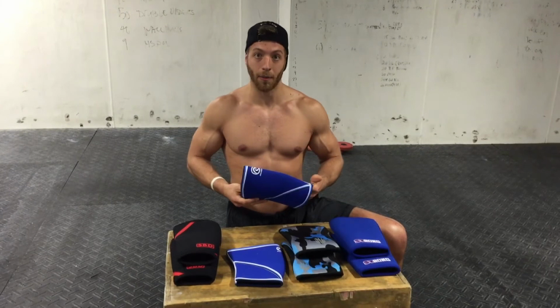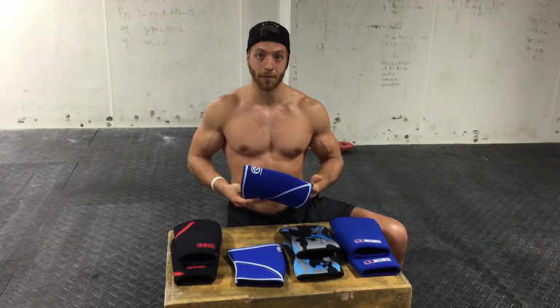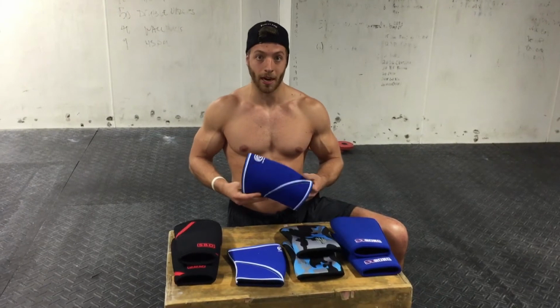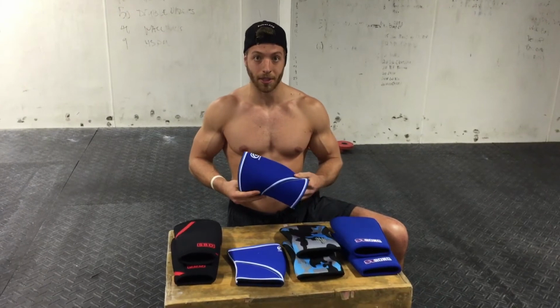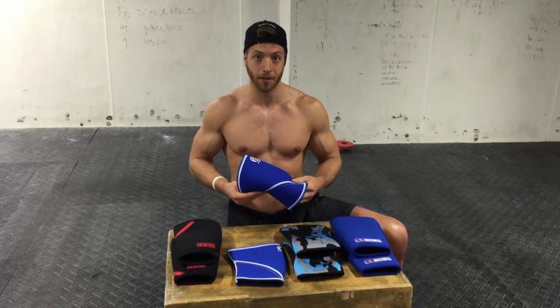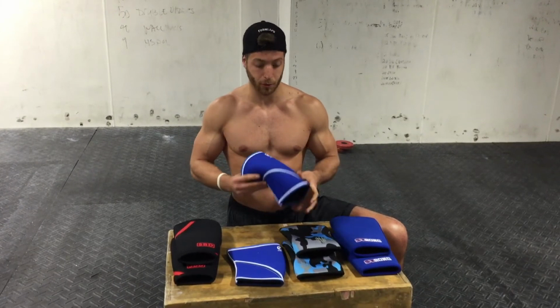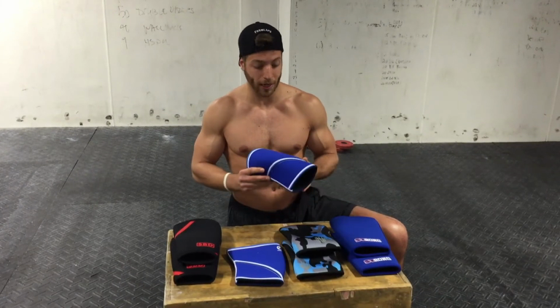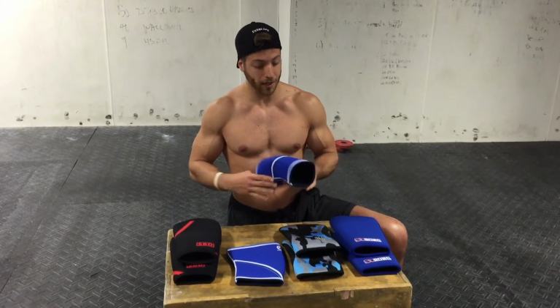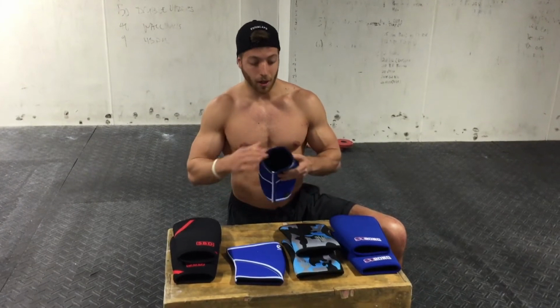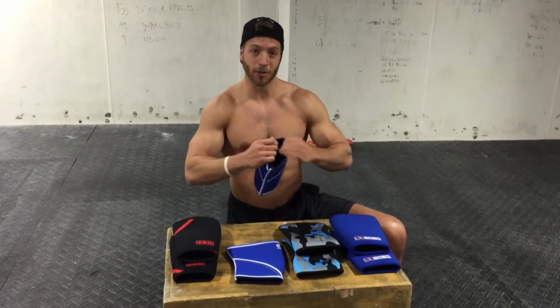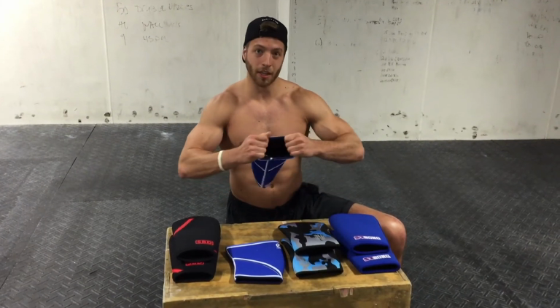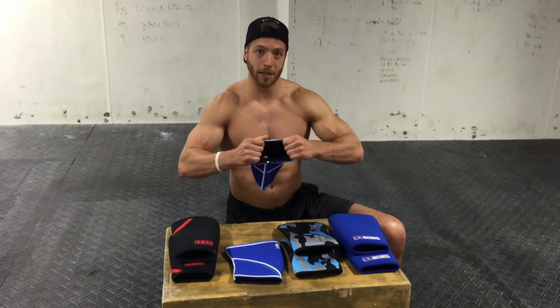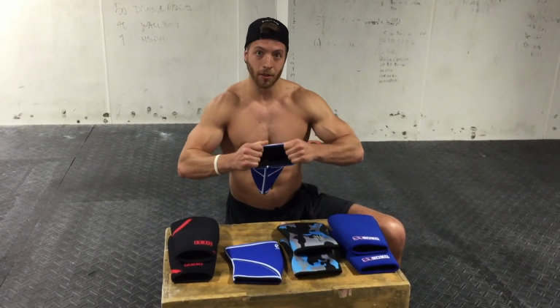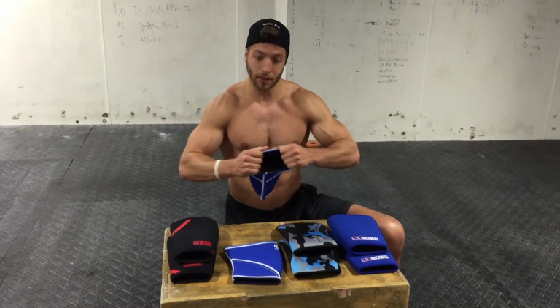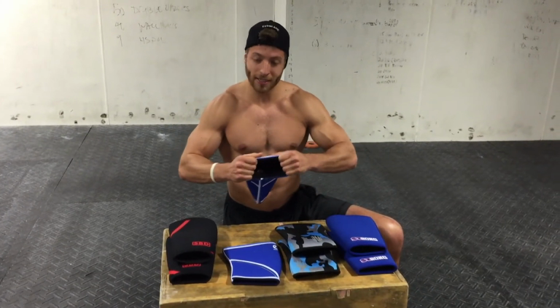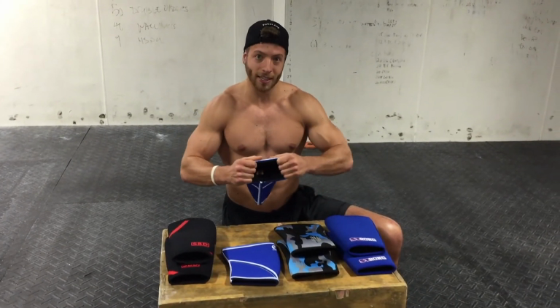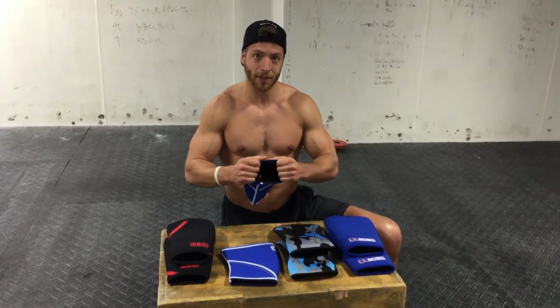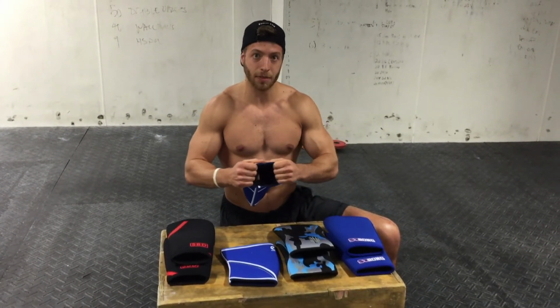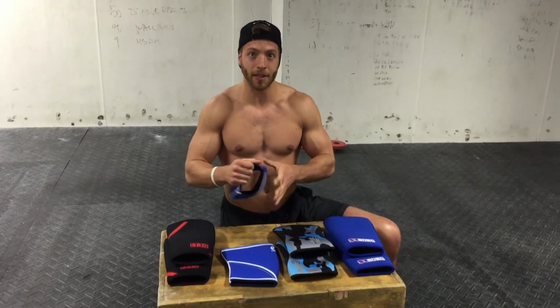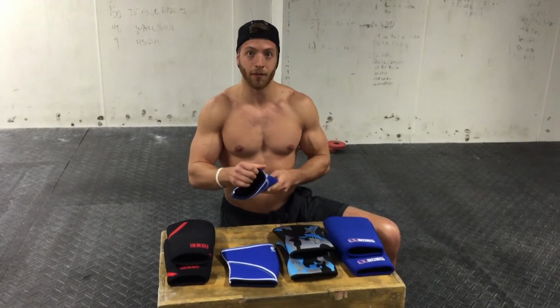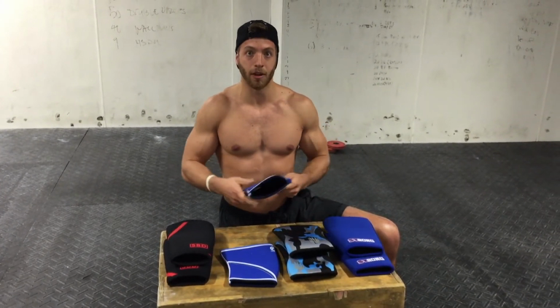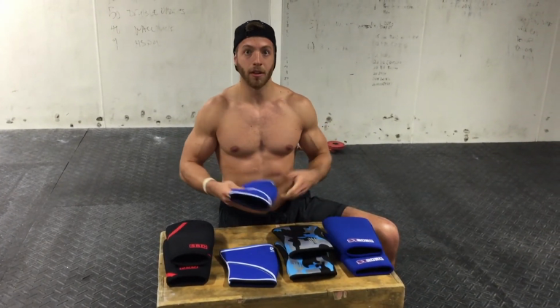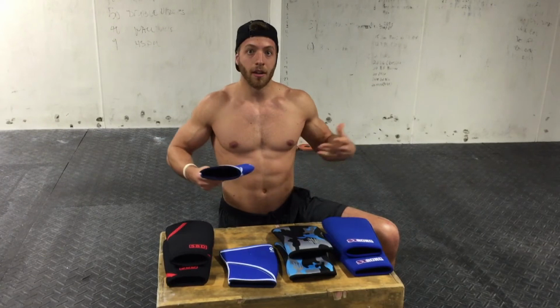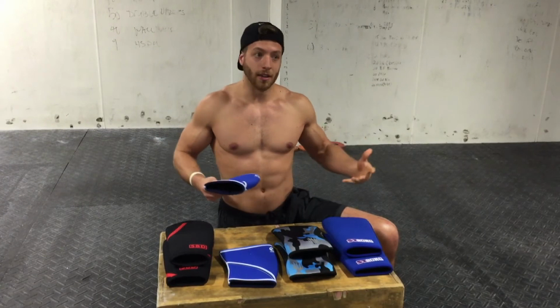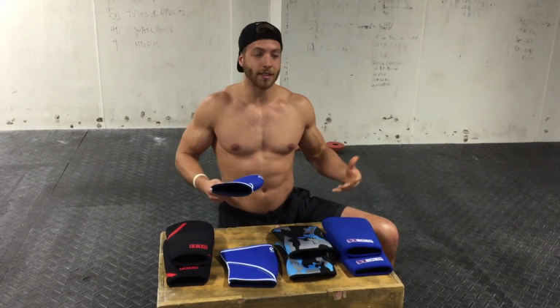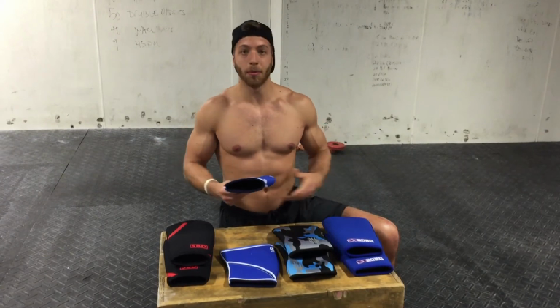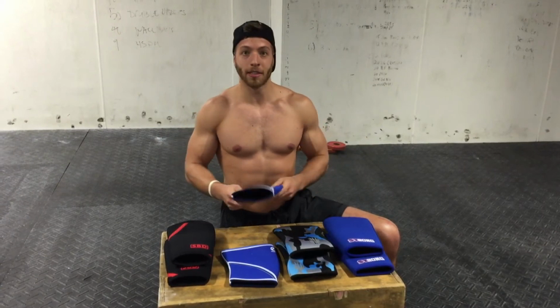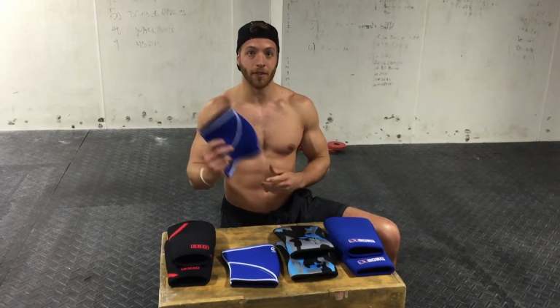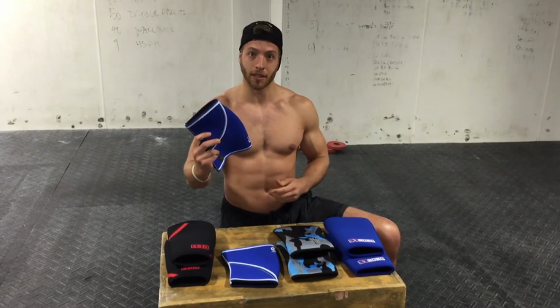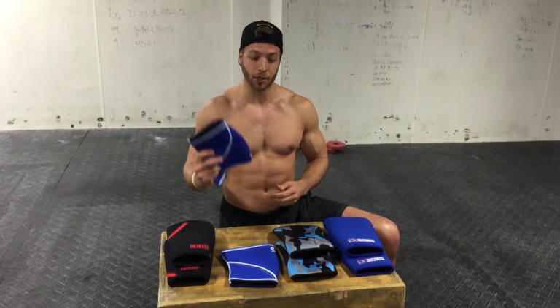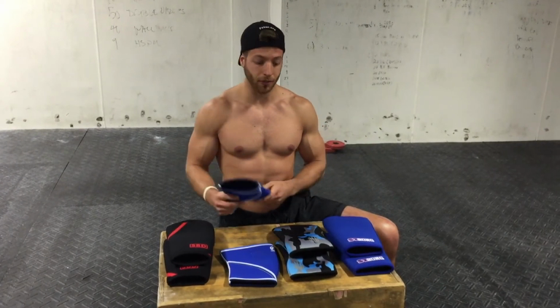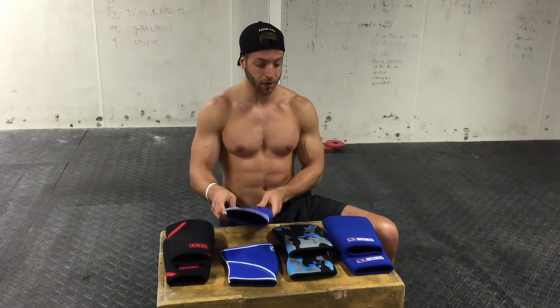shorter design than the SBD, but it's also IPF approved so you can wear them in competition, which we like. It's a little bit less stiff than the SBD, so if you want a less stable knee sleeve, this is a good choice for you.